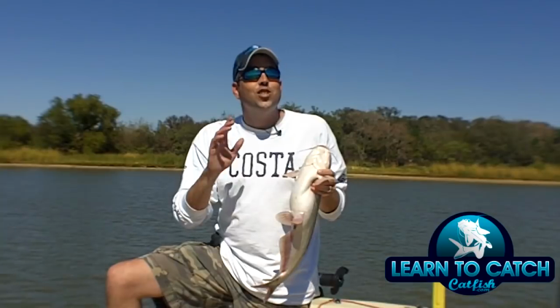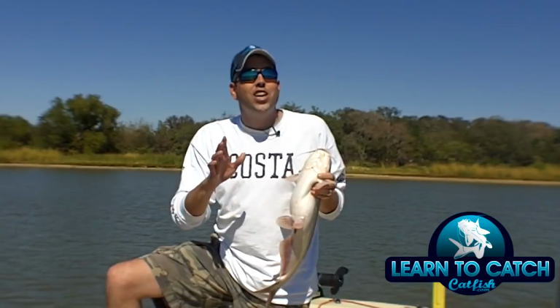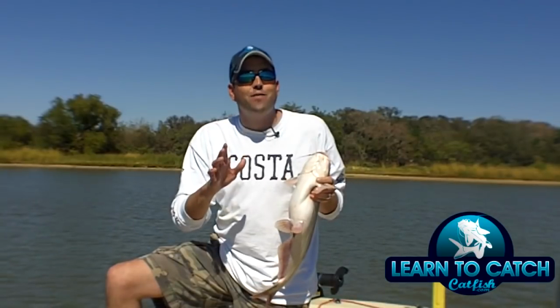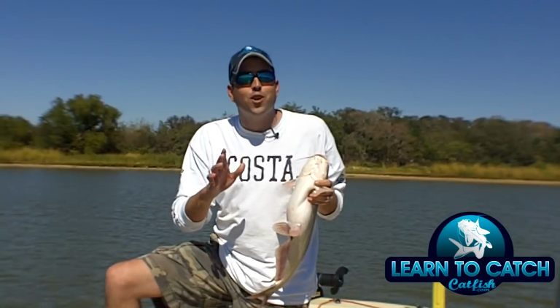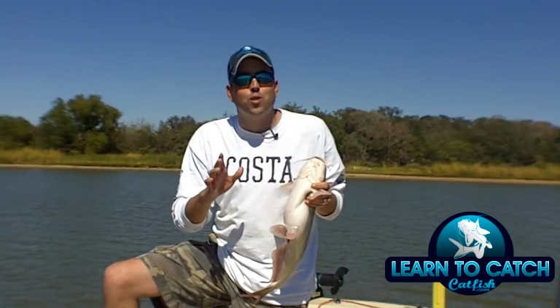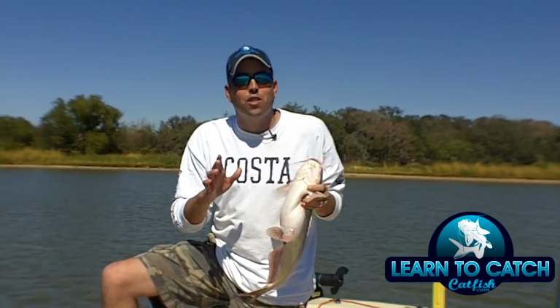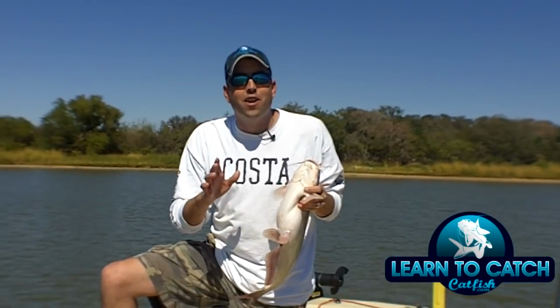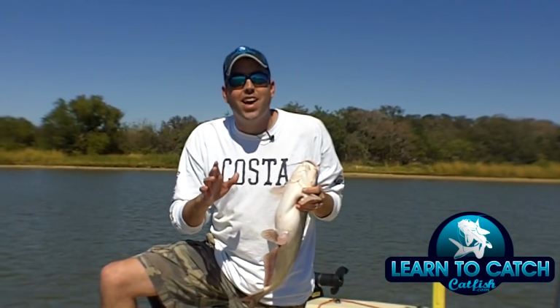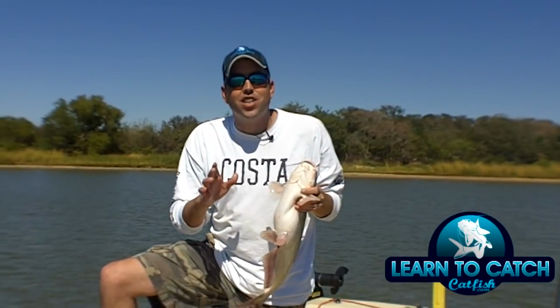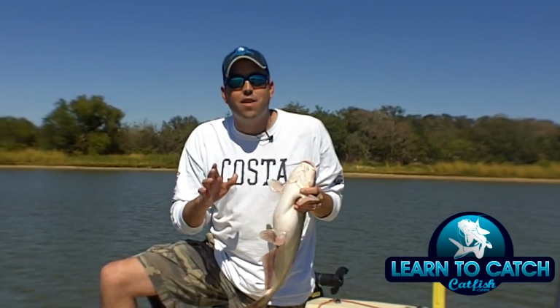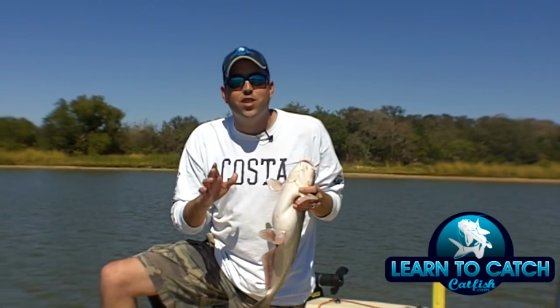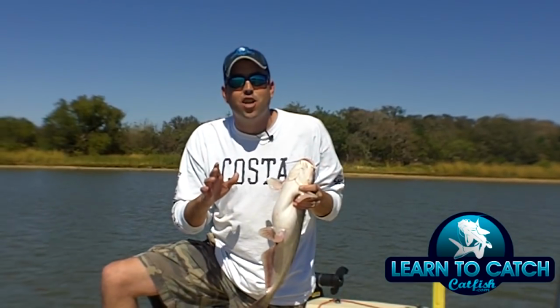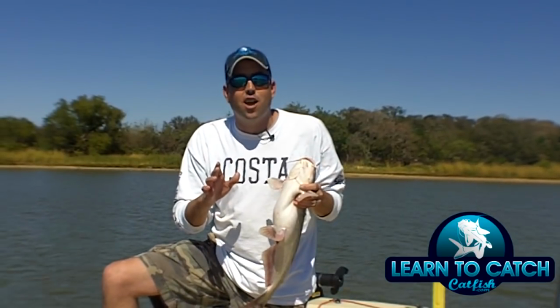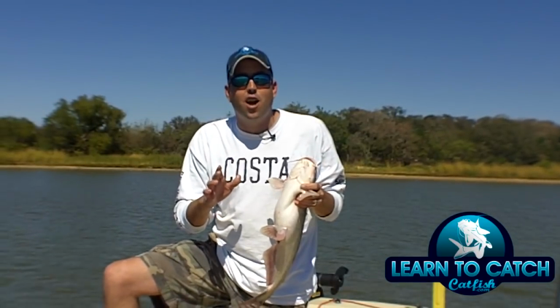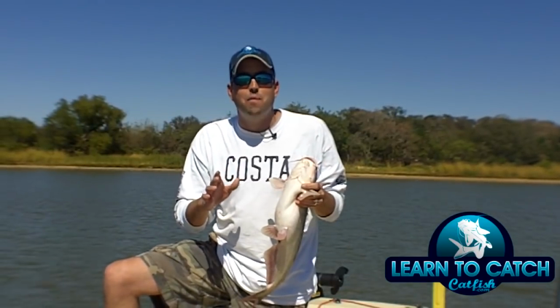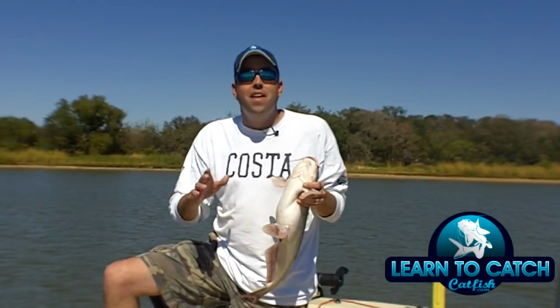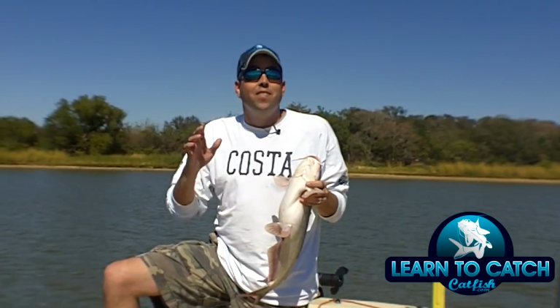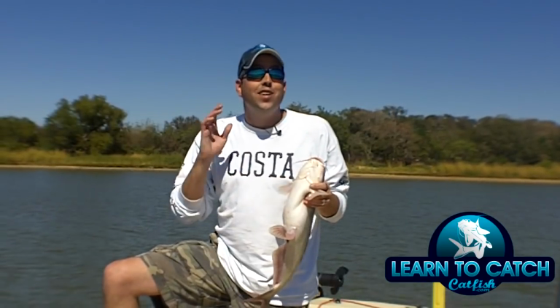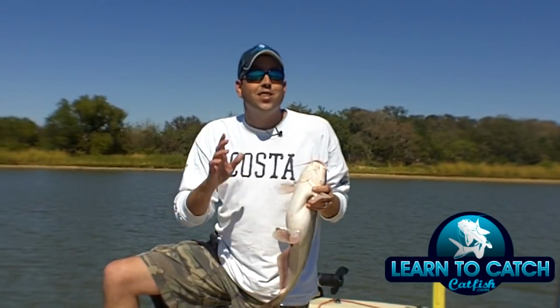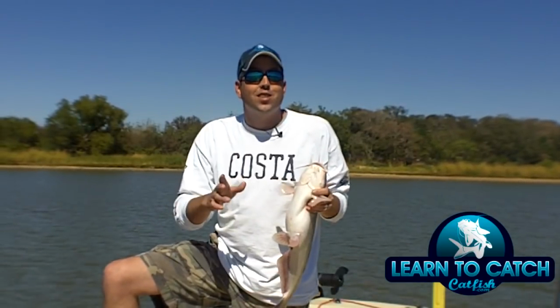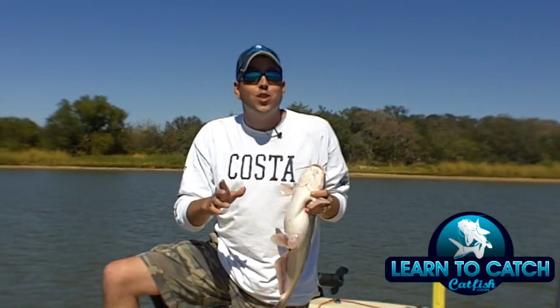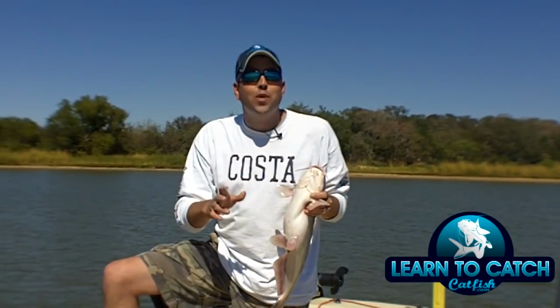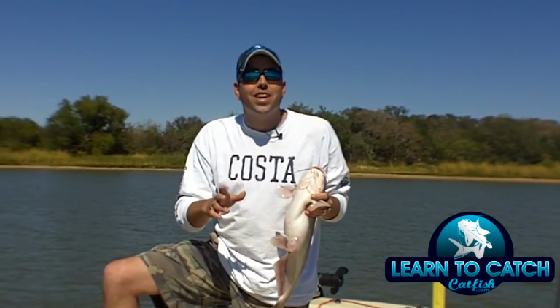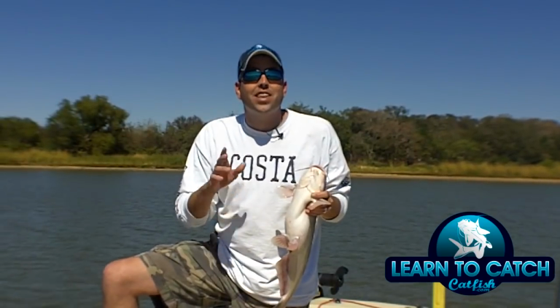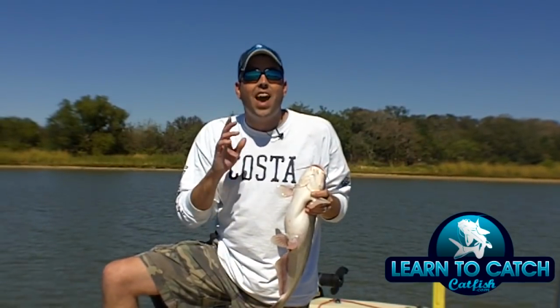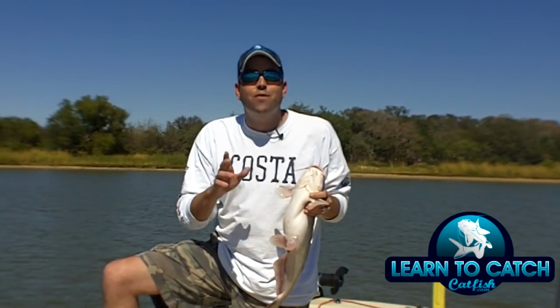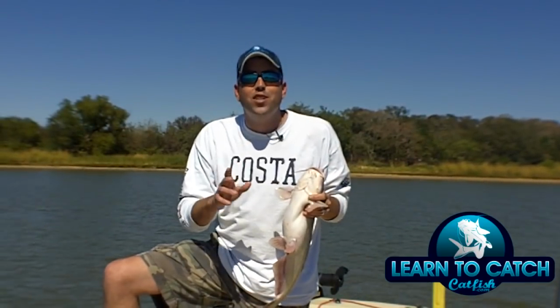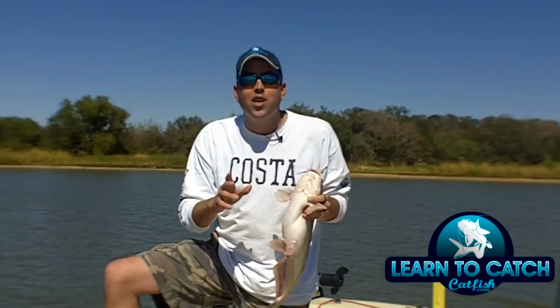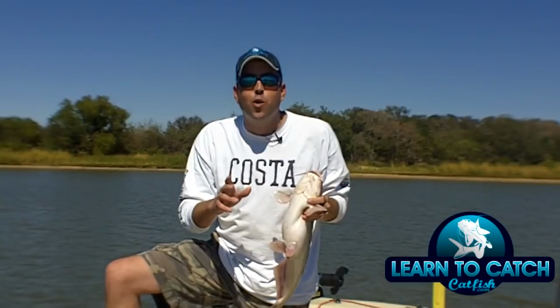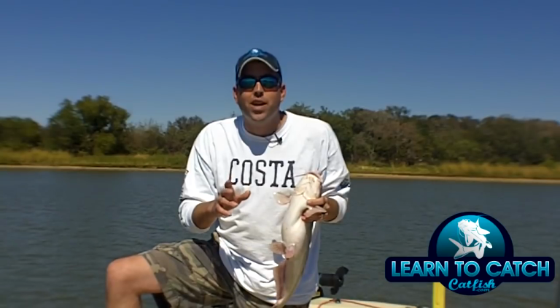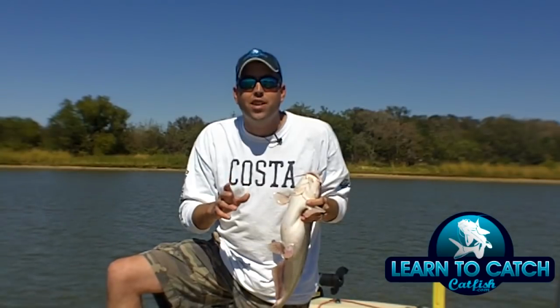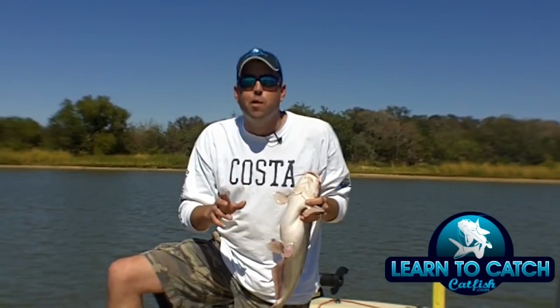Hey, this is Chad Ferguson with learntocatchcatfish.com. This is this week's catfishing quick tip.